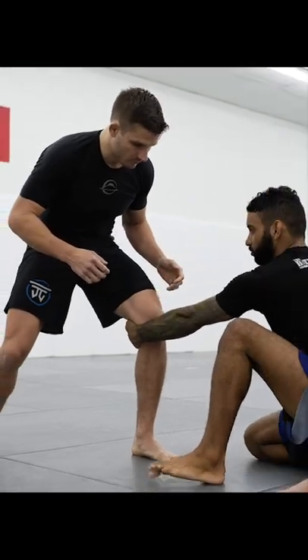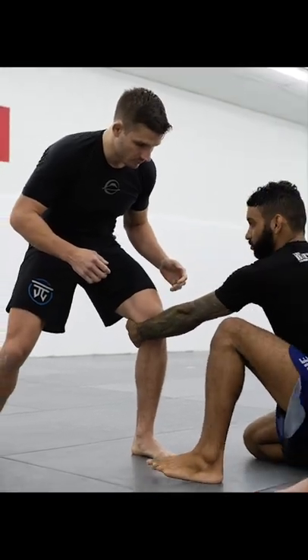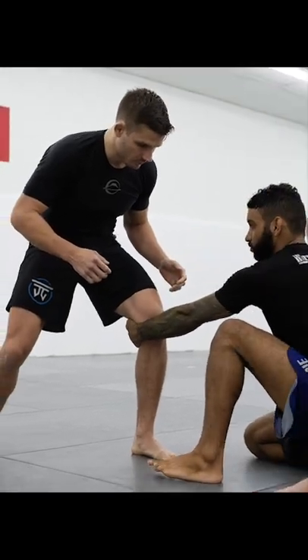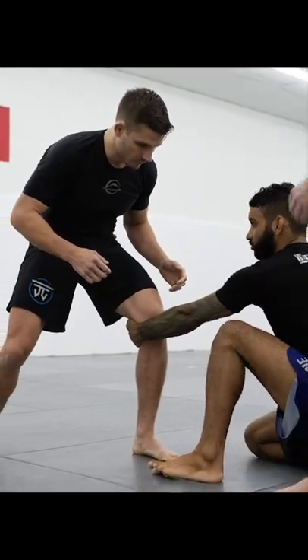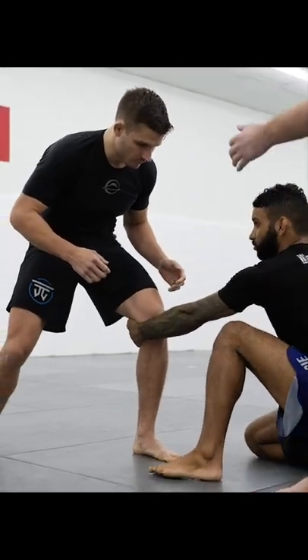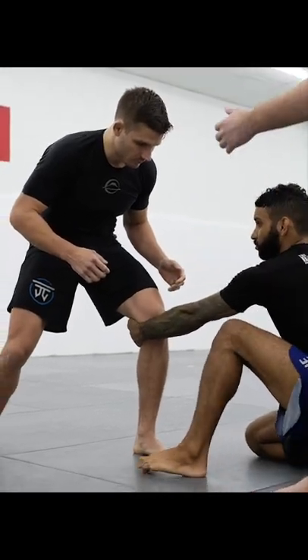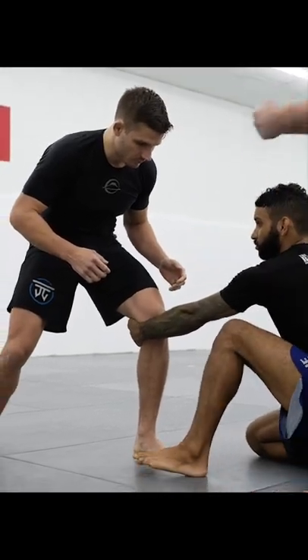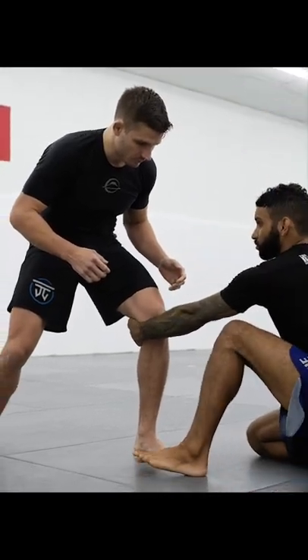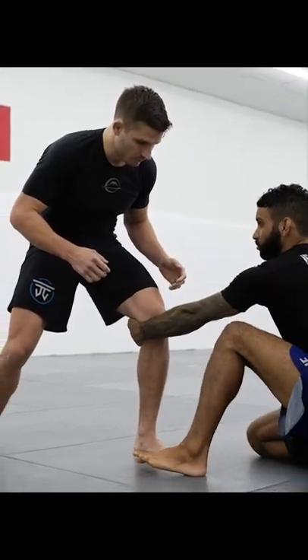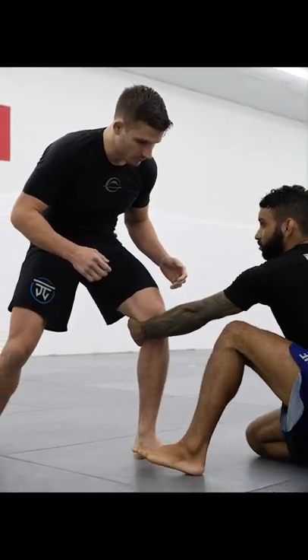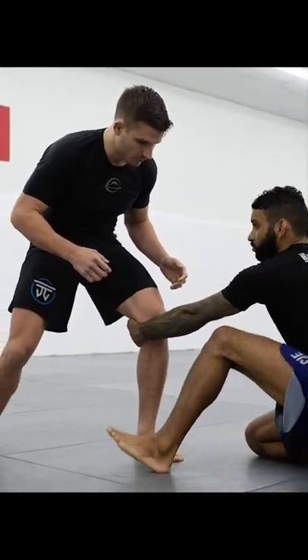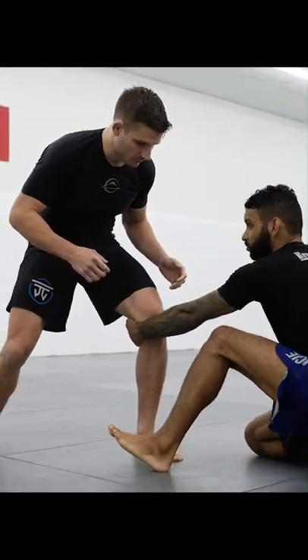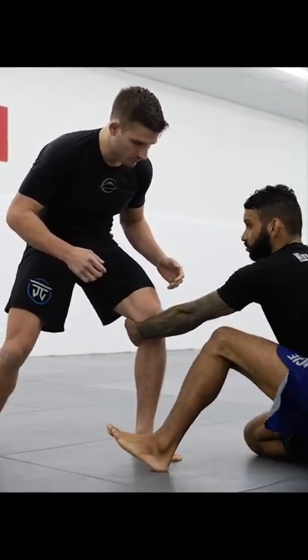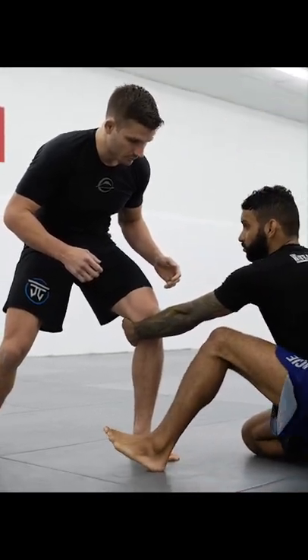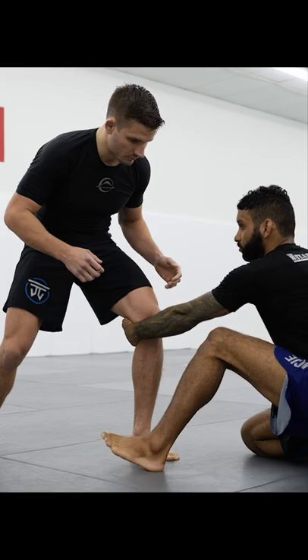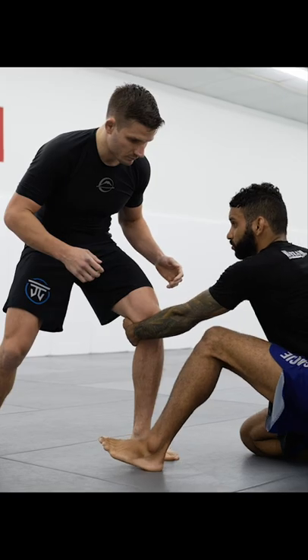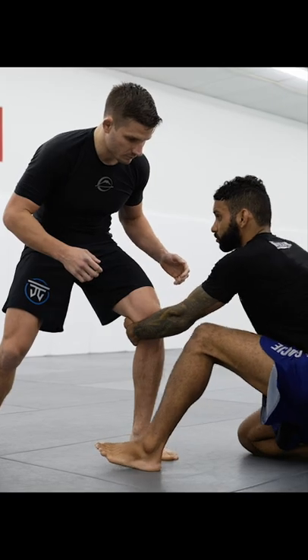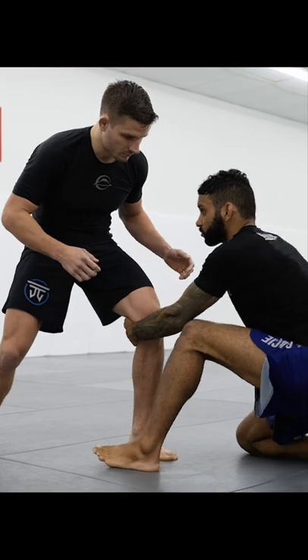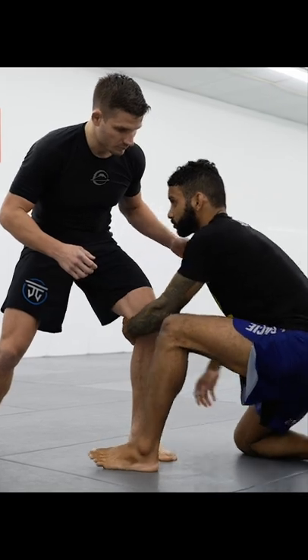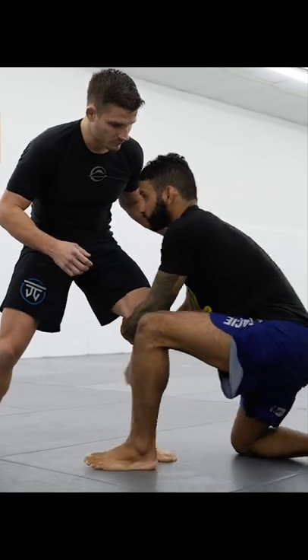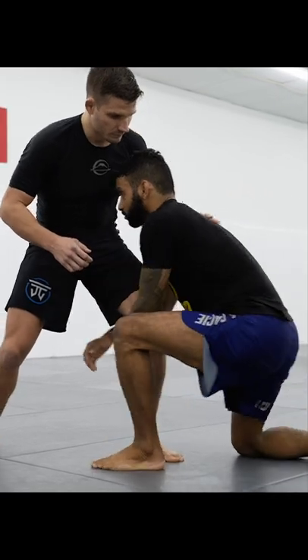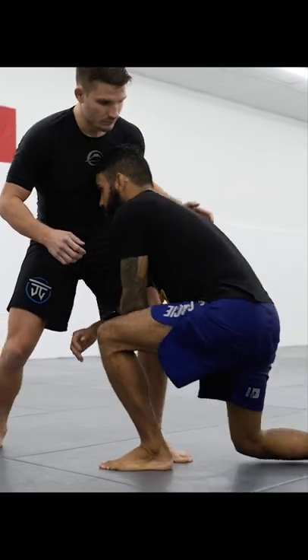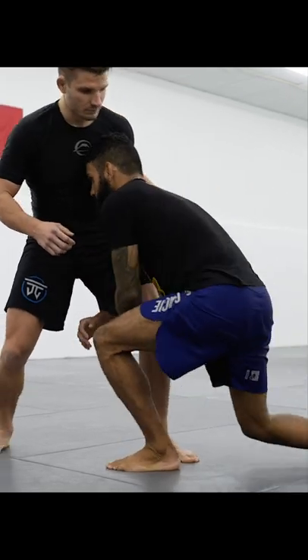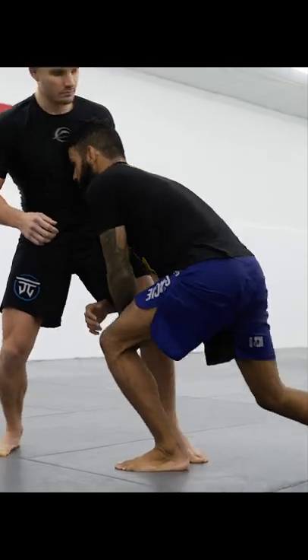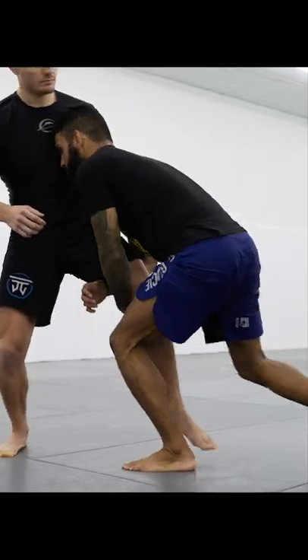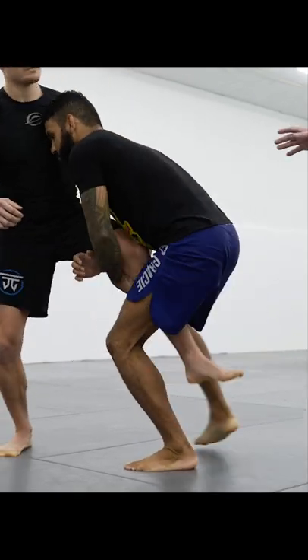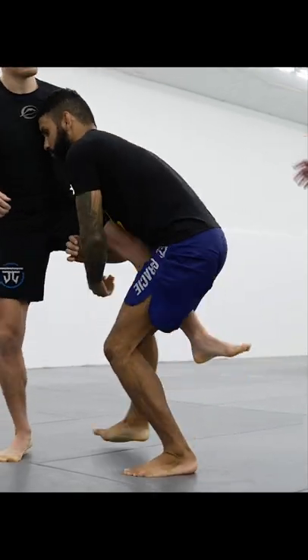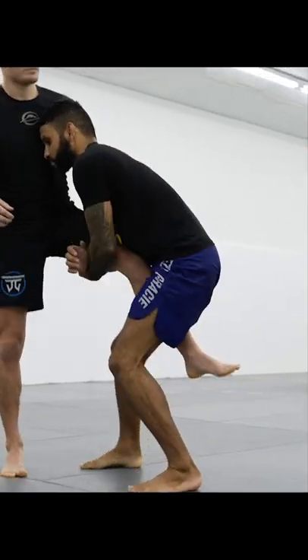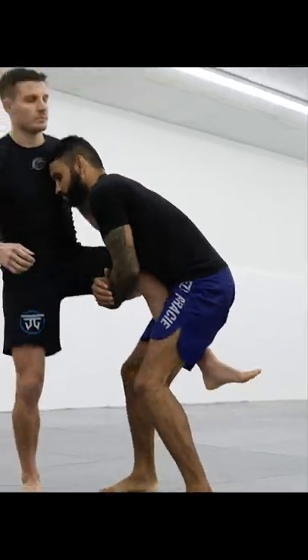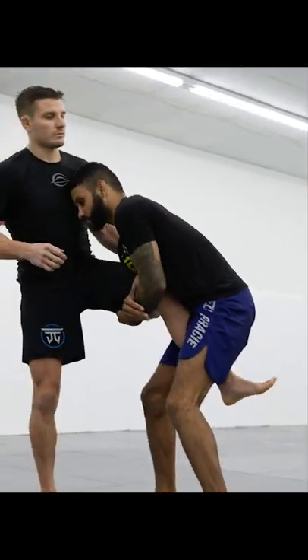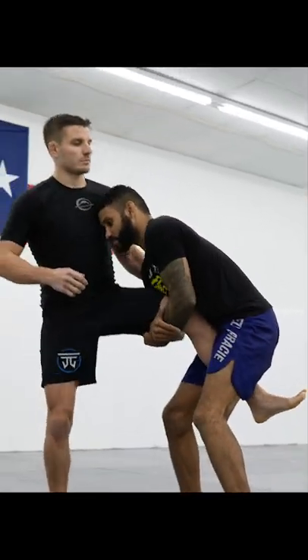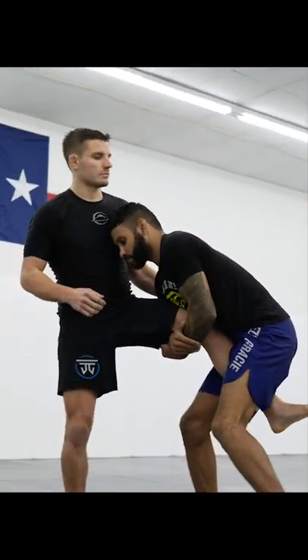From here, he uses this inside reach to pull himself up to his feet, and we land in a head inside single.